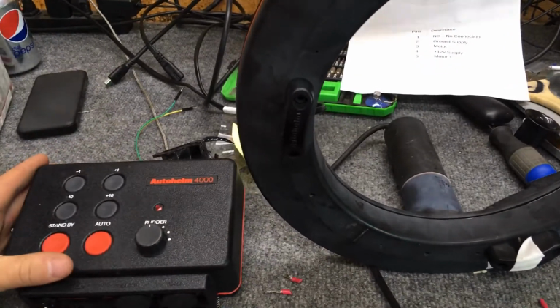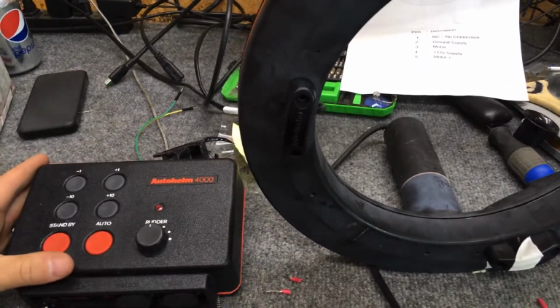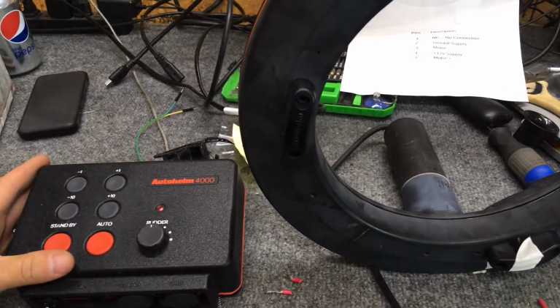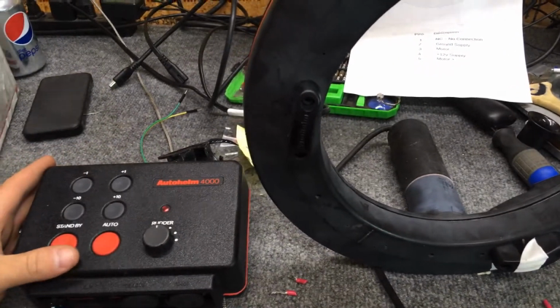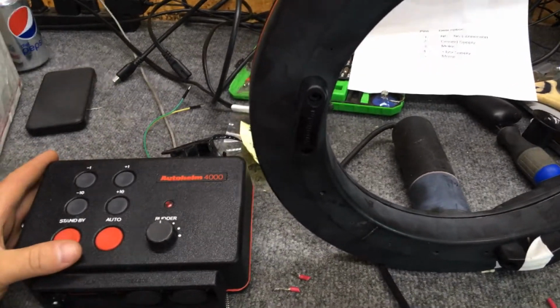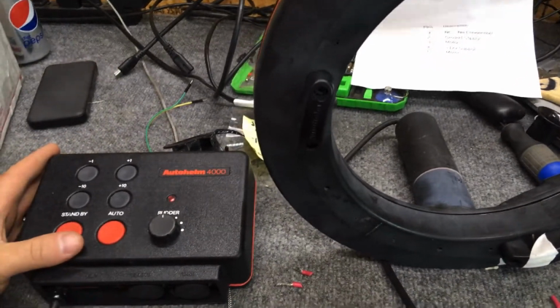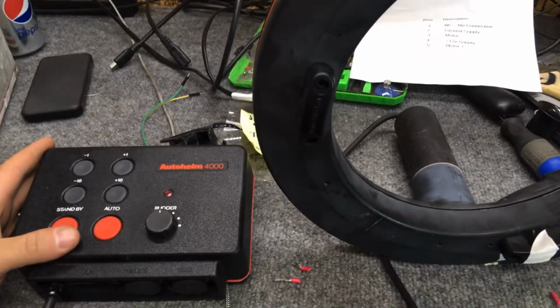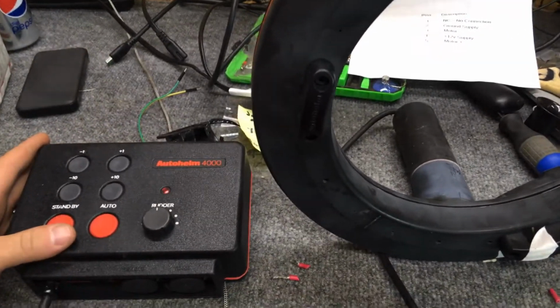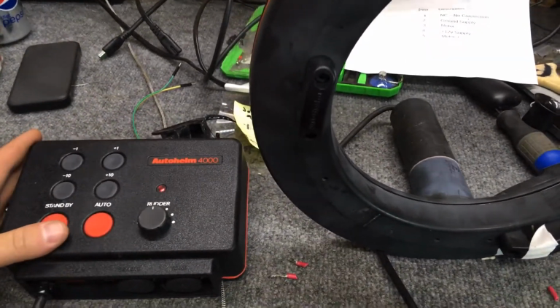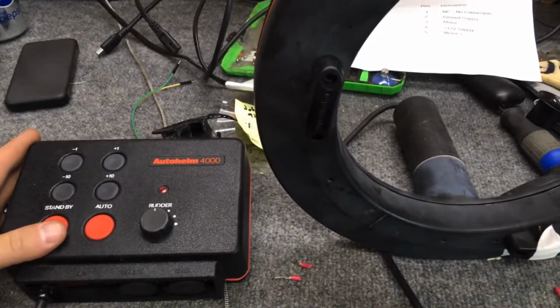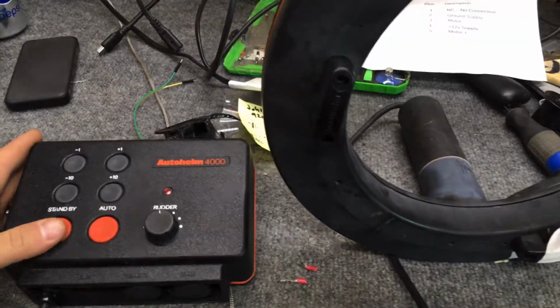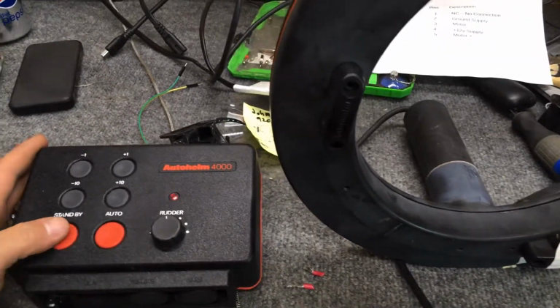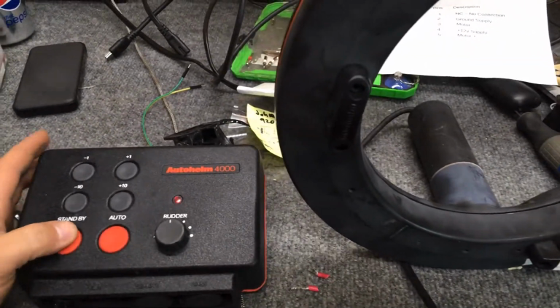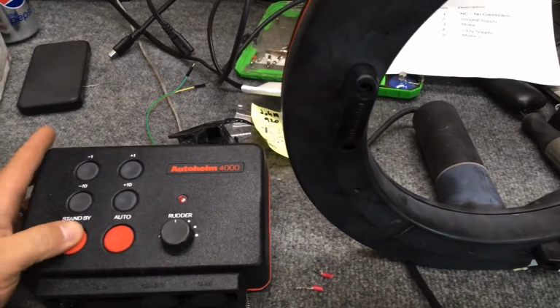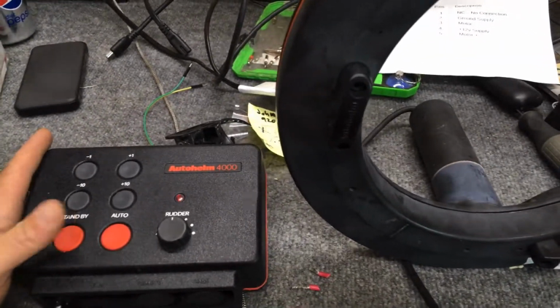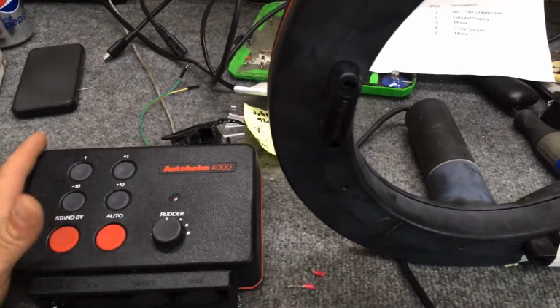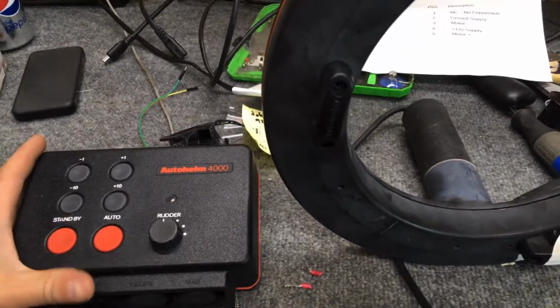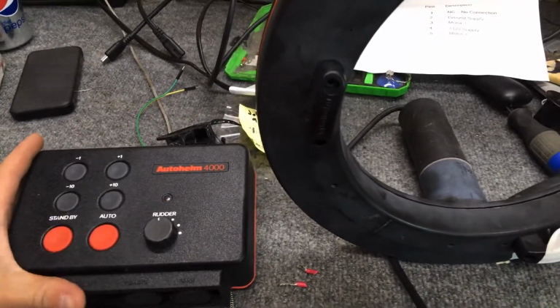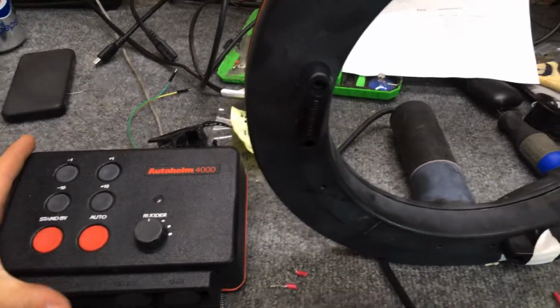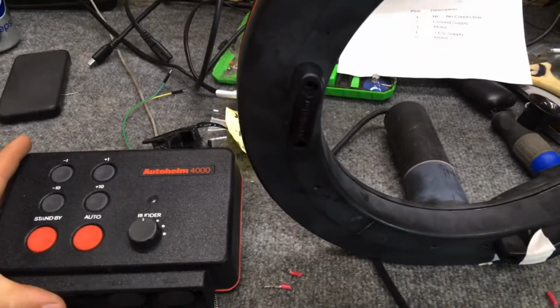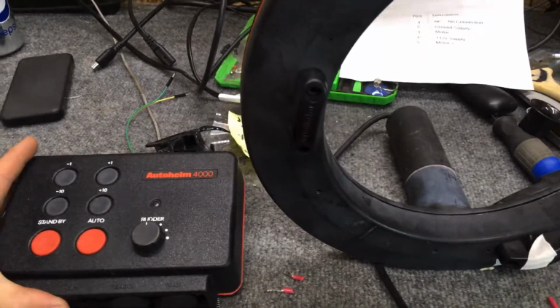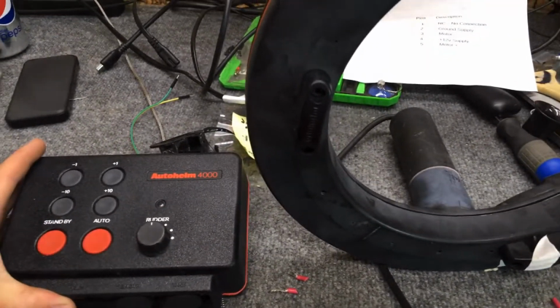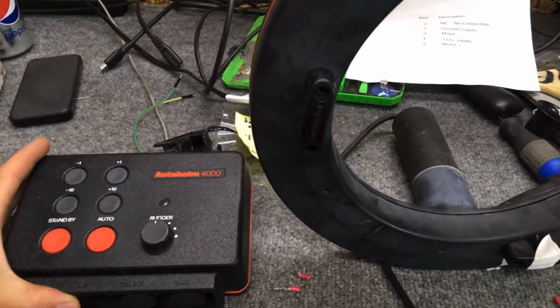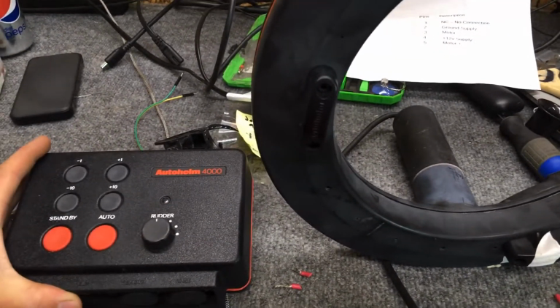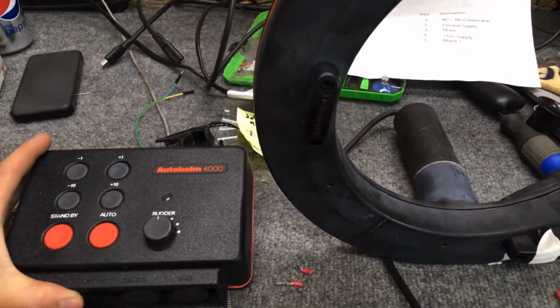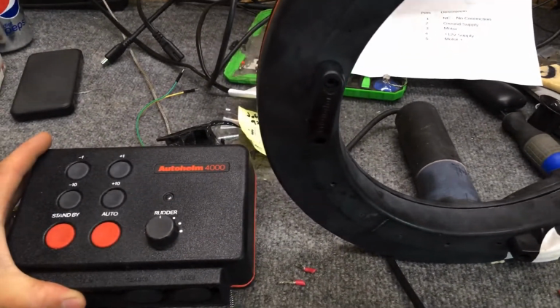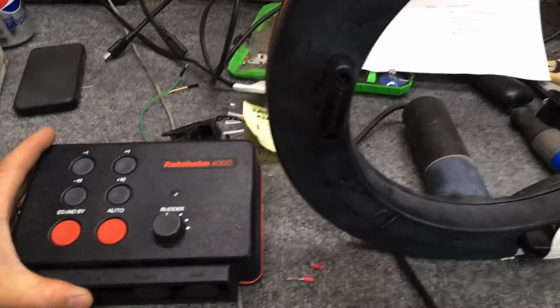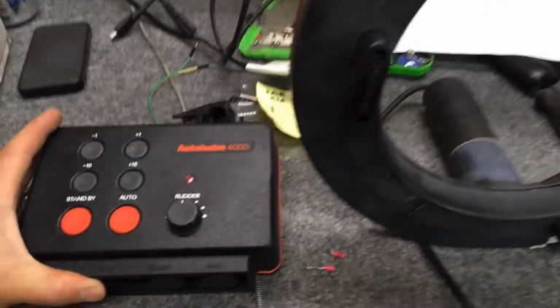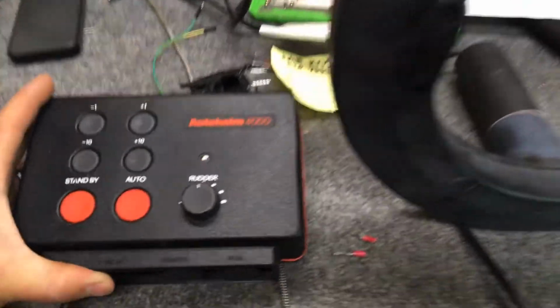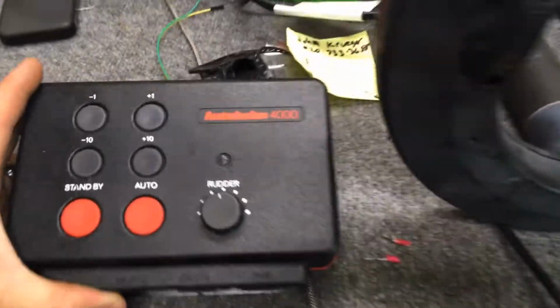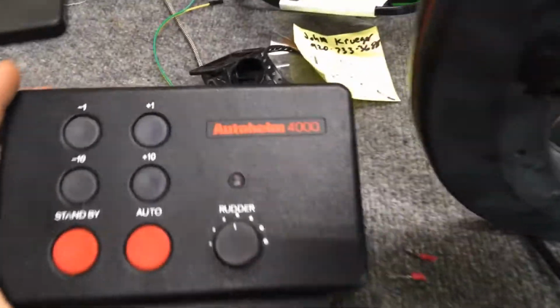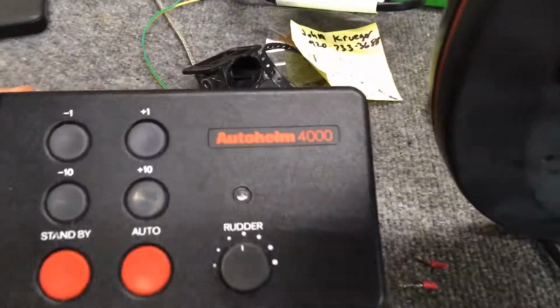And standby should take it back off. Perfect.